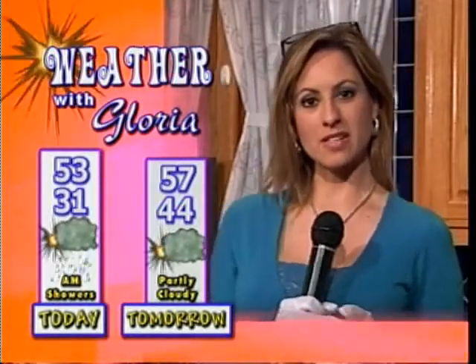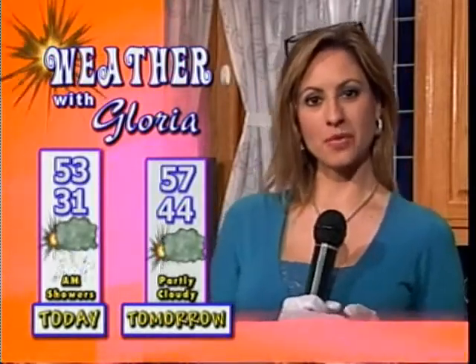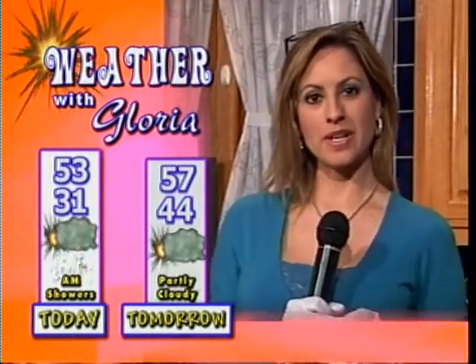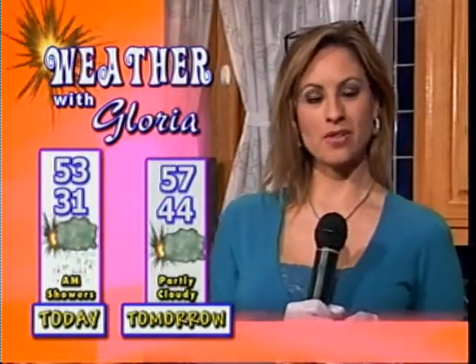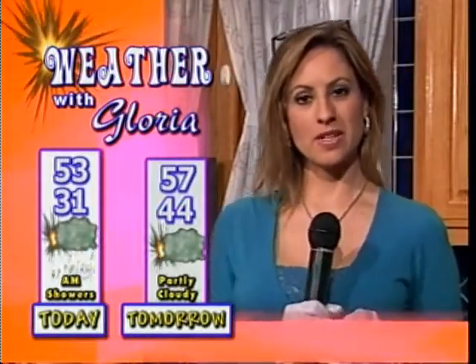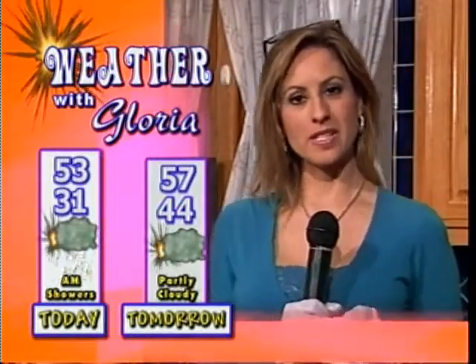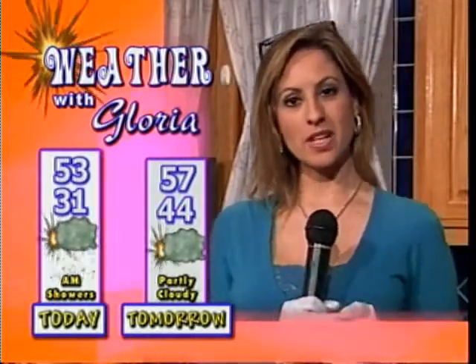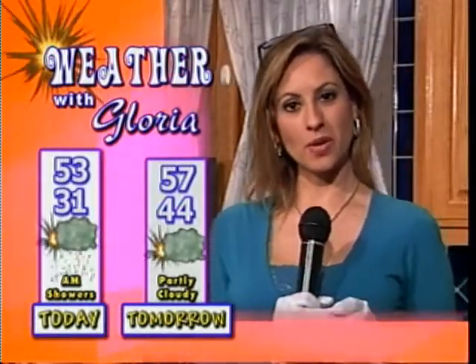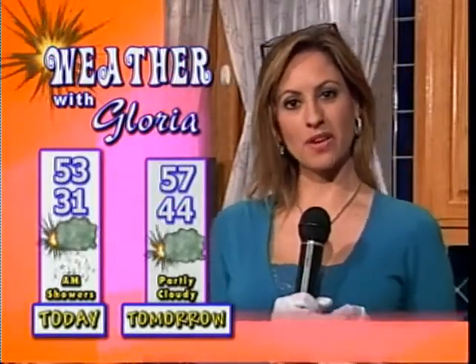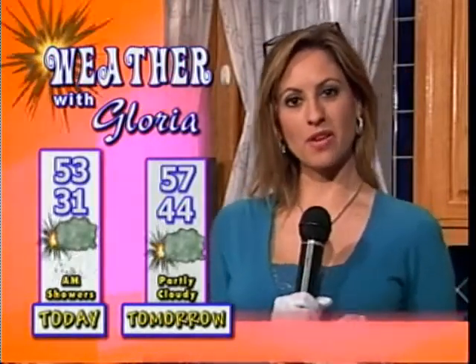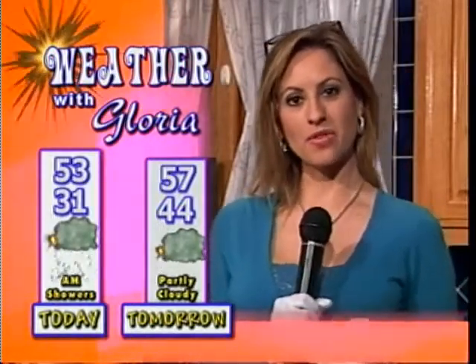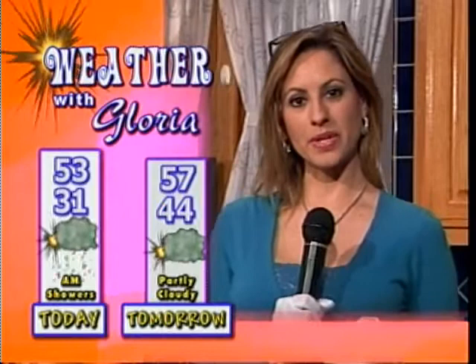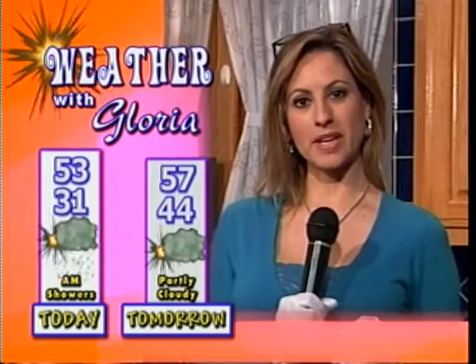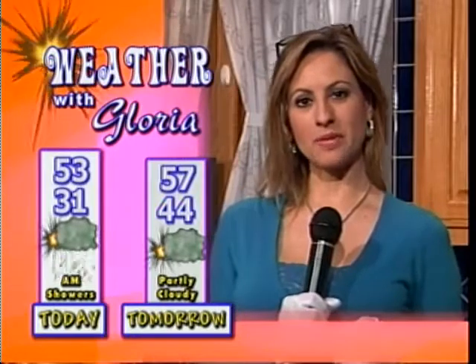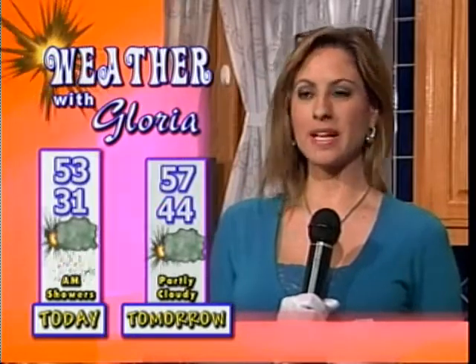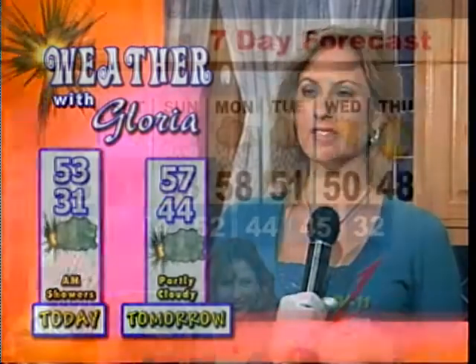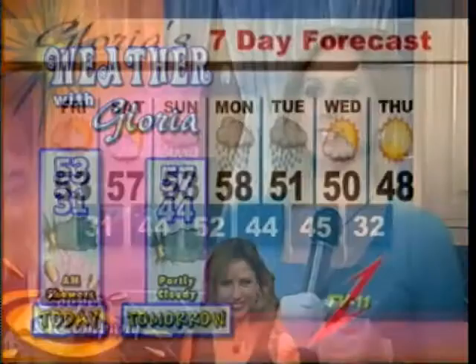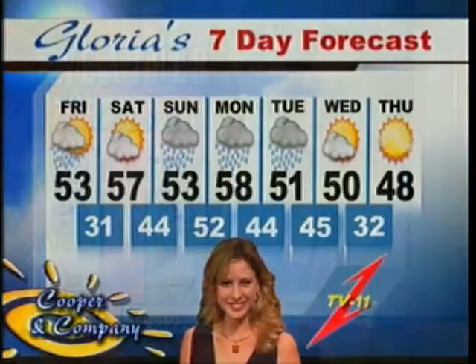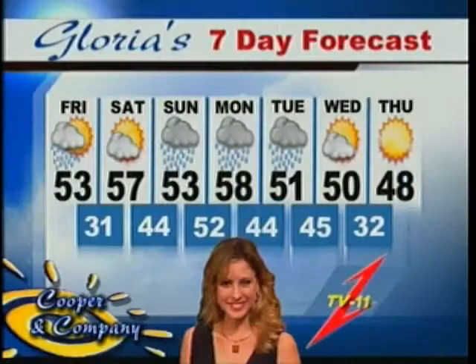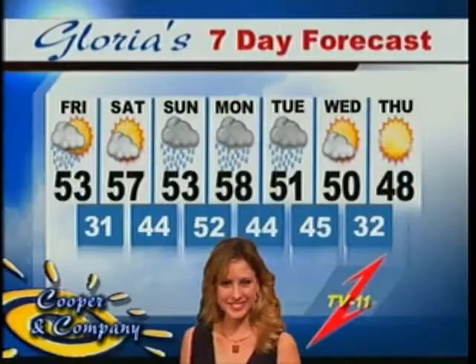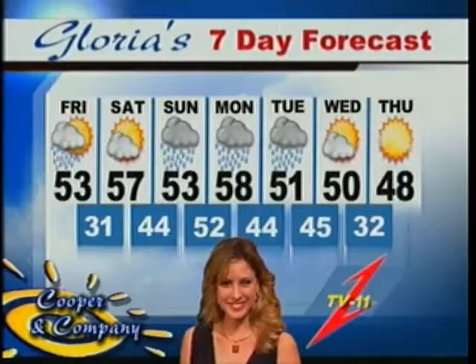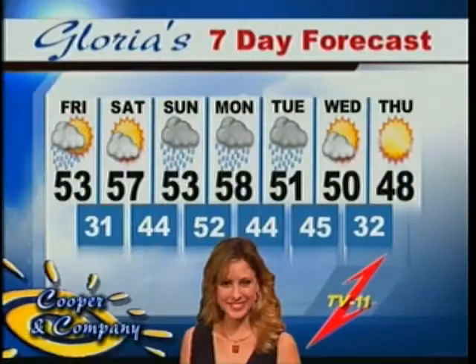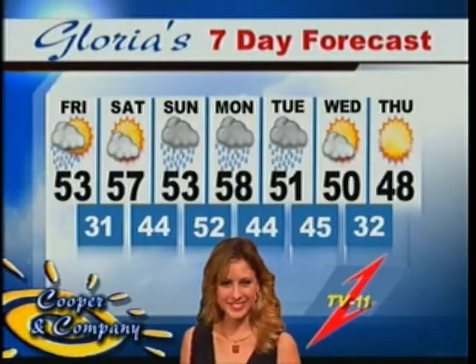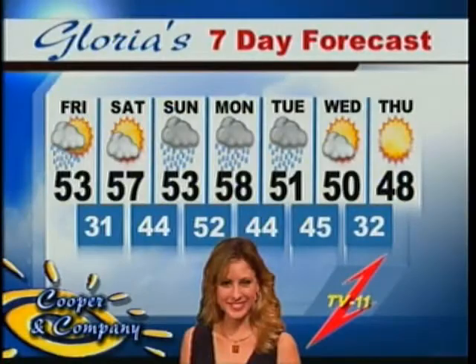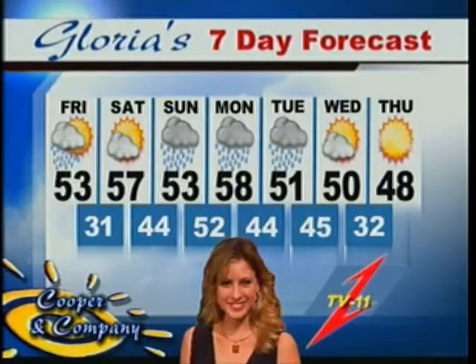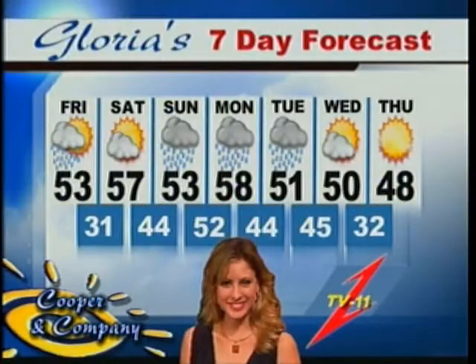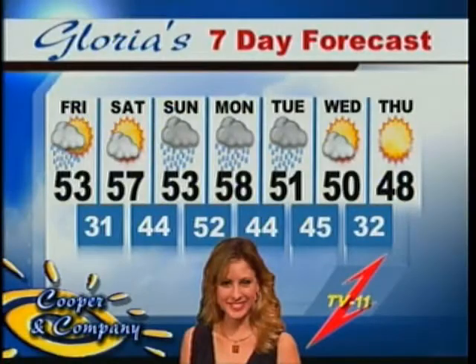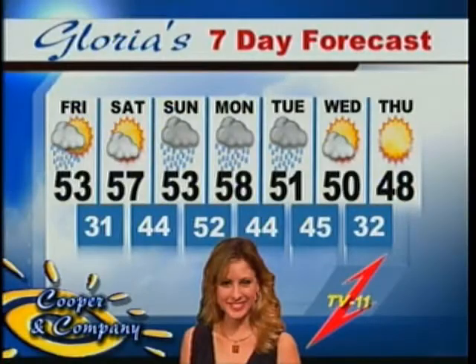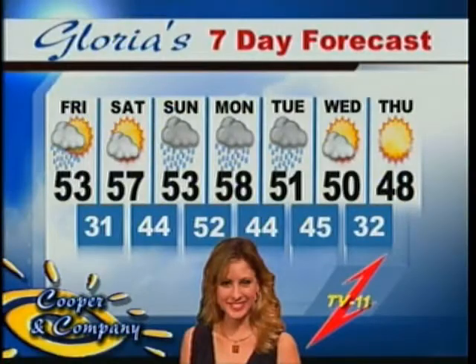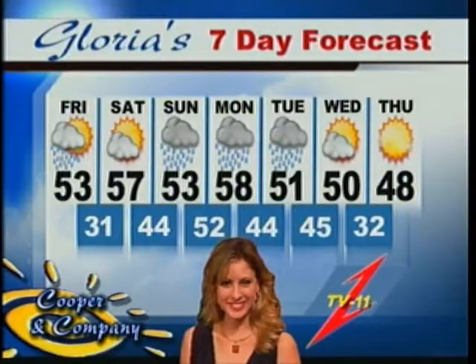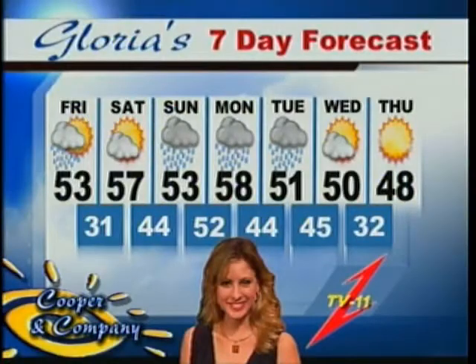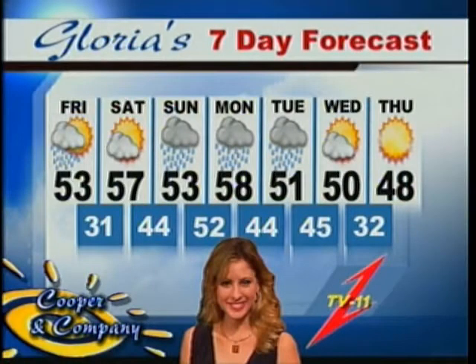Looks like the rain is going to stick around over the weekend — Sunday definitely, Monday and Tuesday as well.